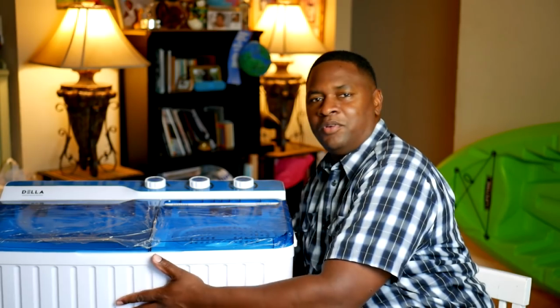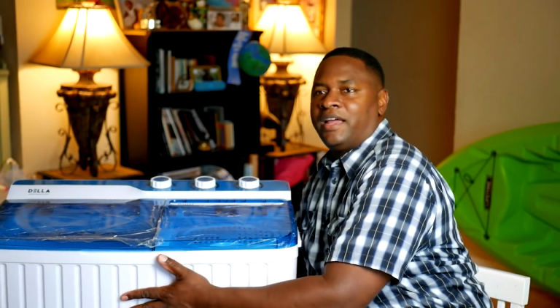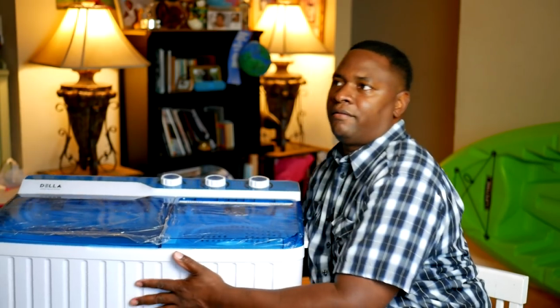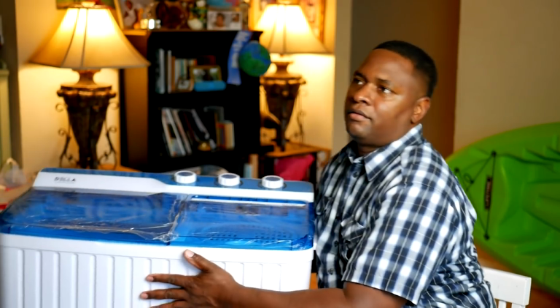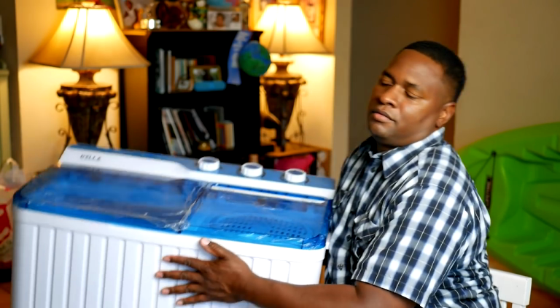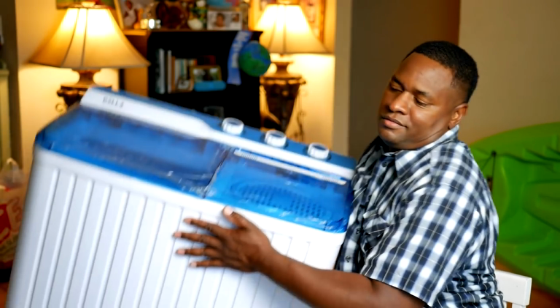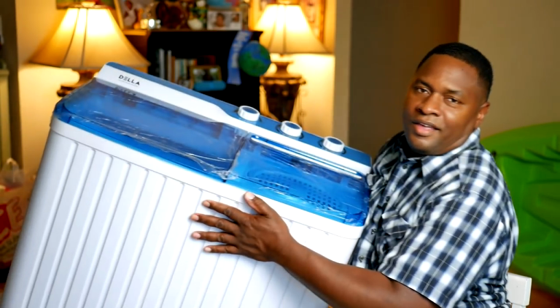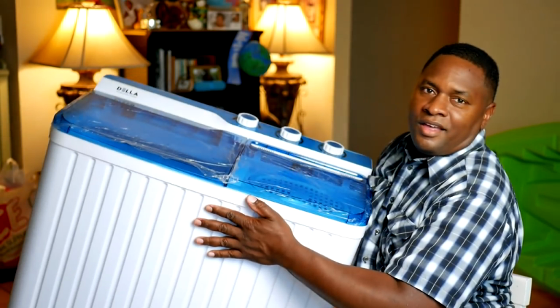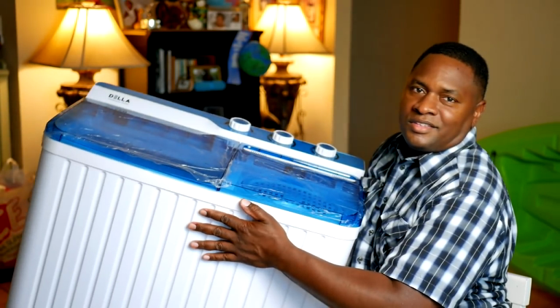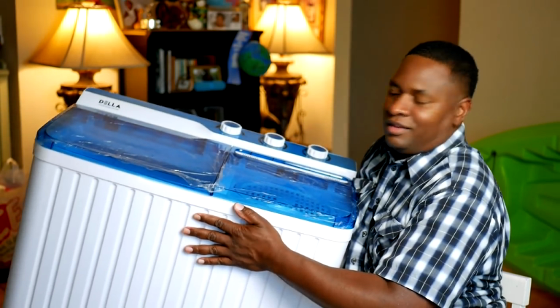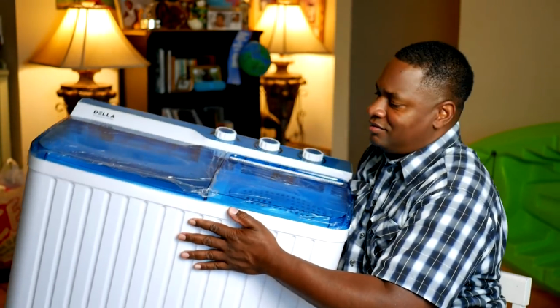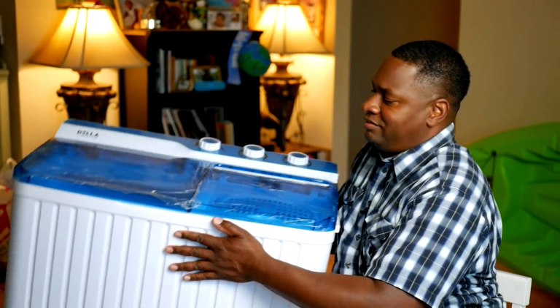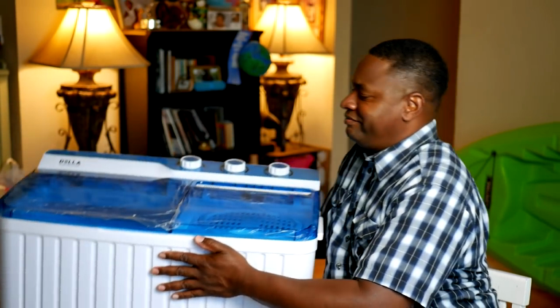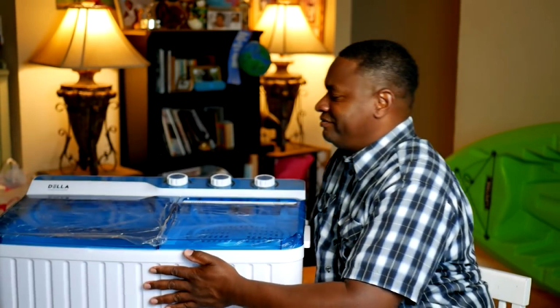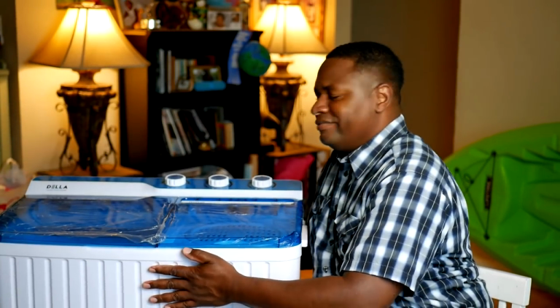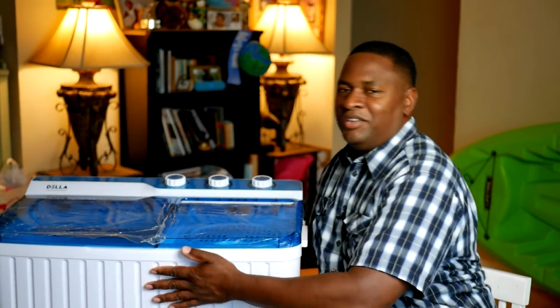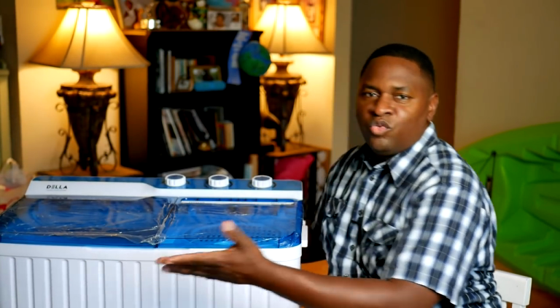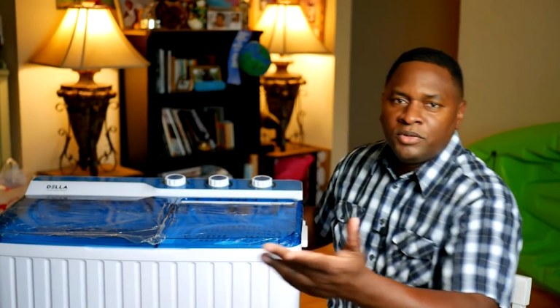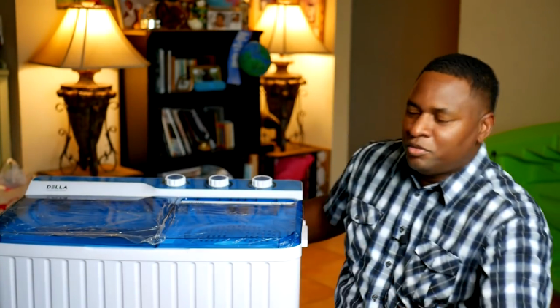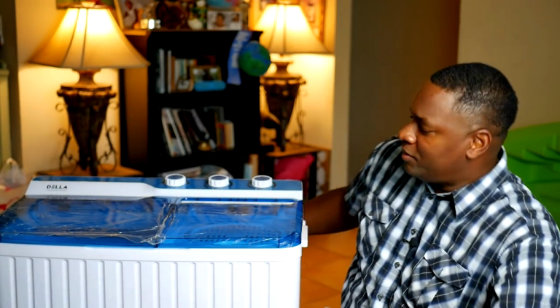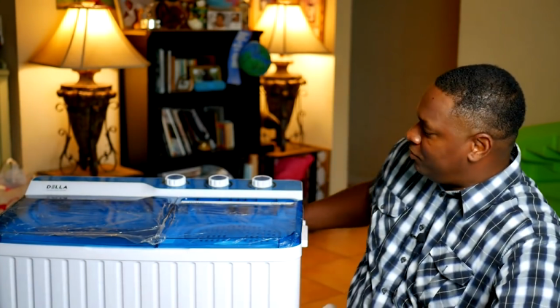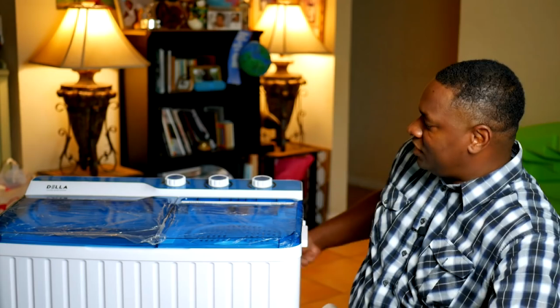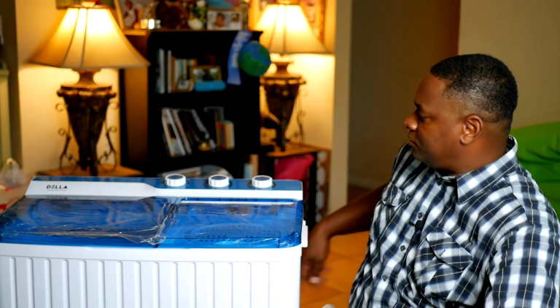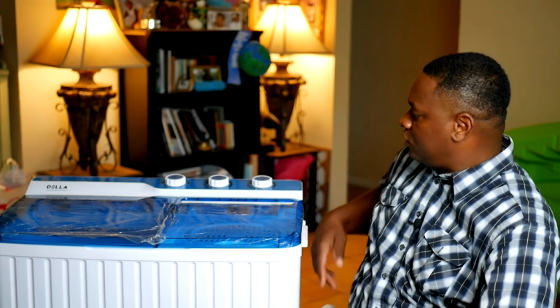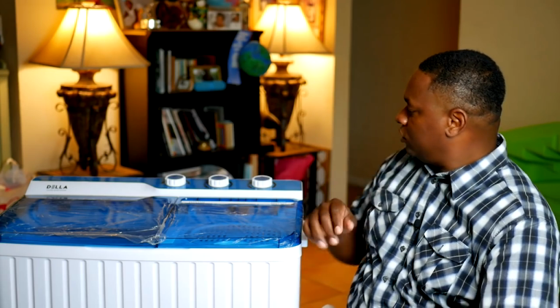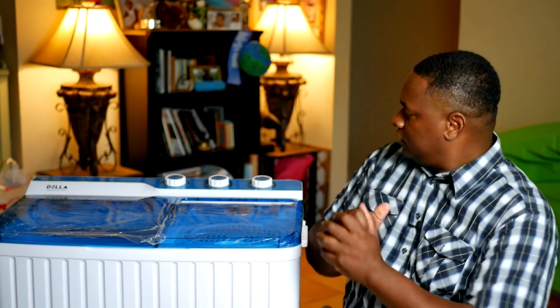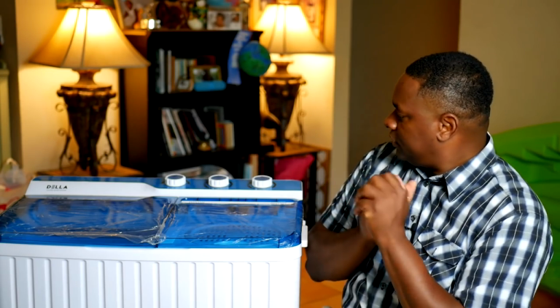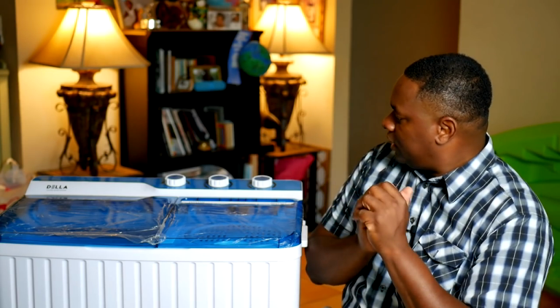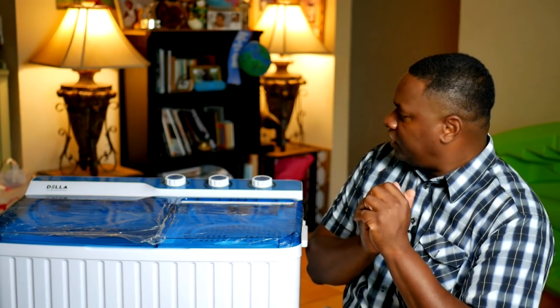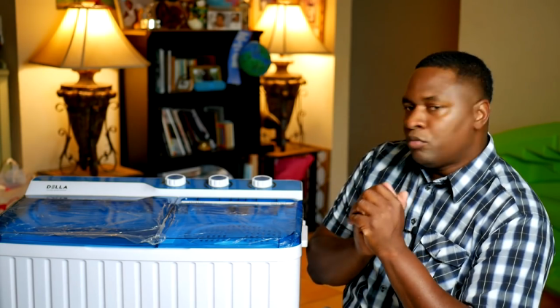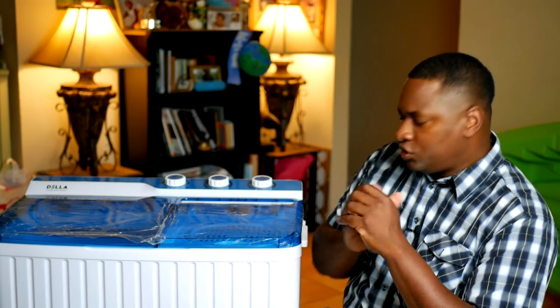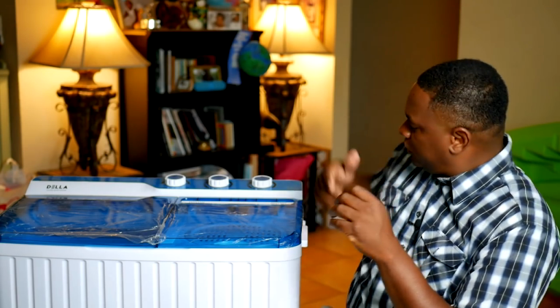It's very light — I see that even a woman should be able to pick it up.